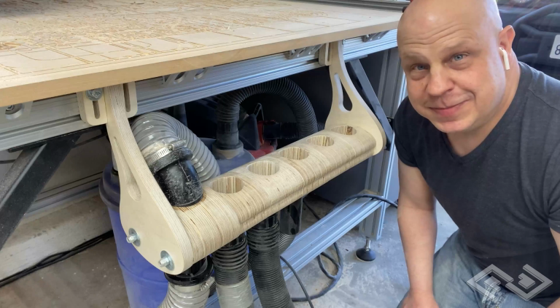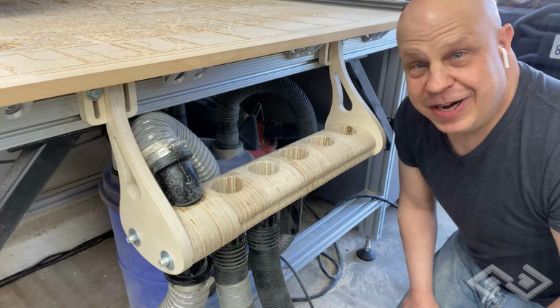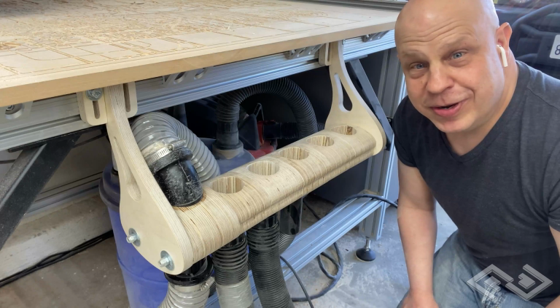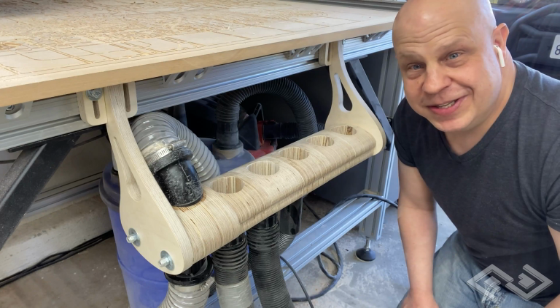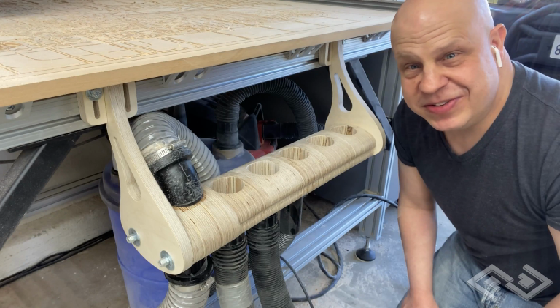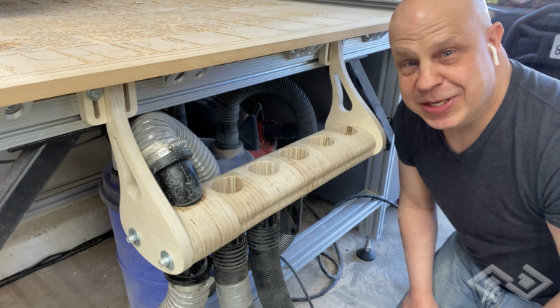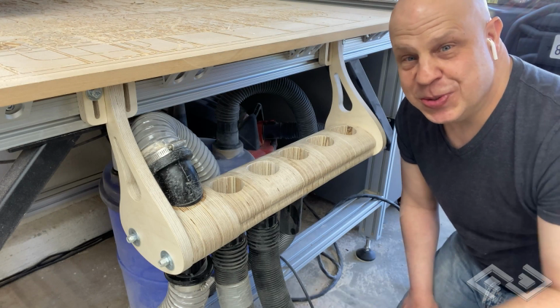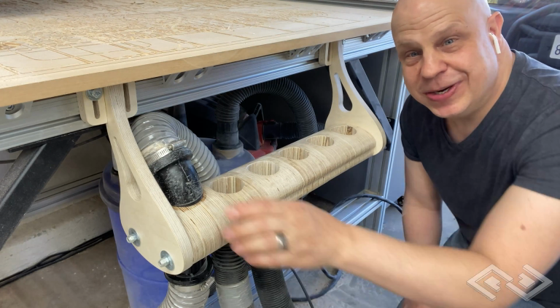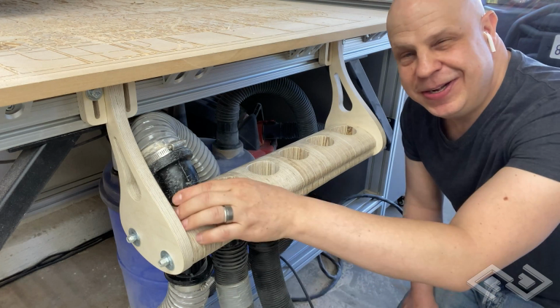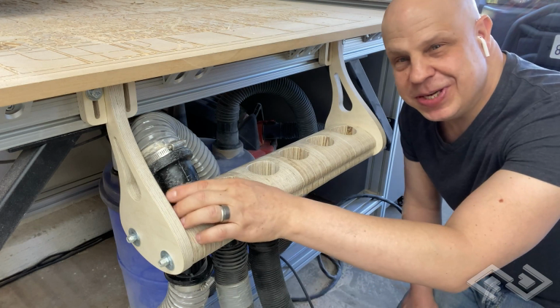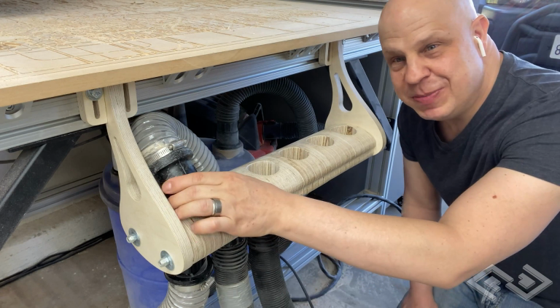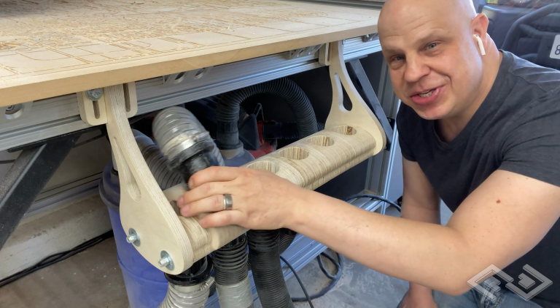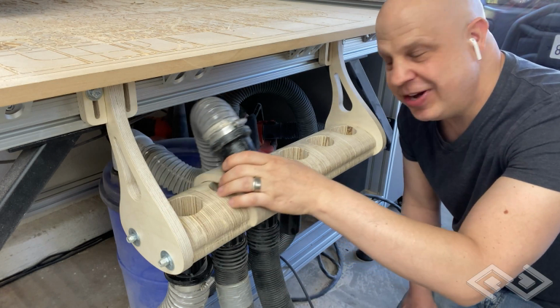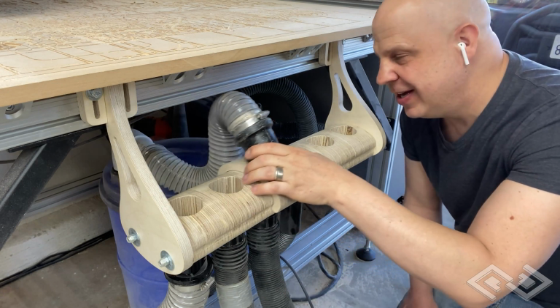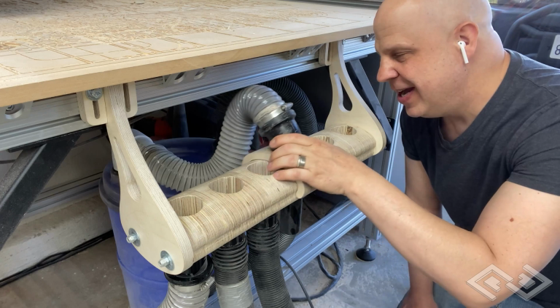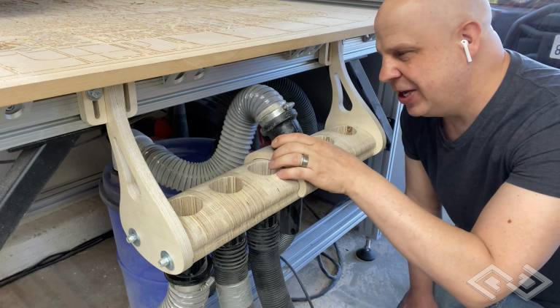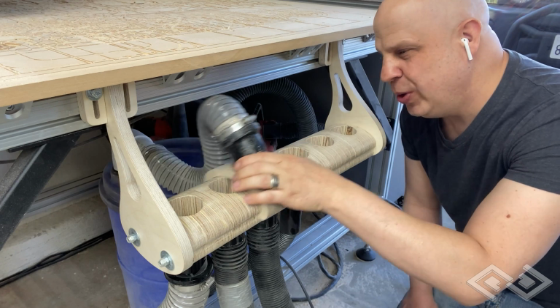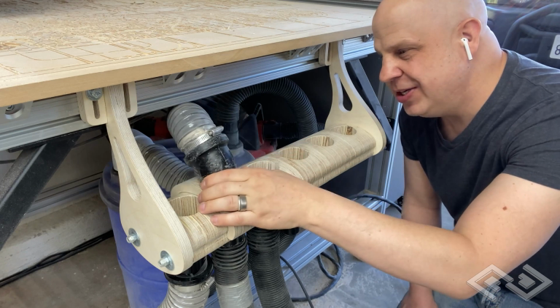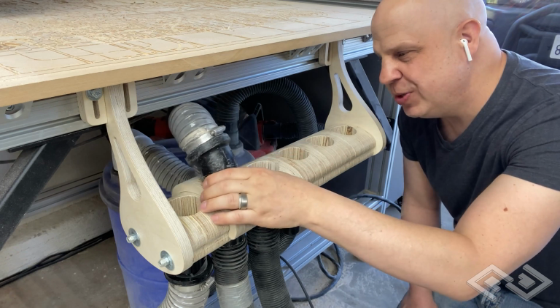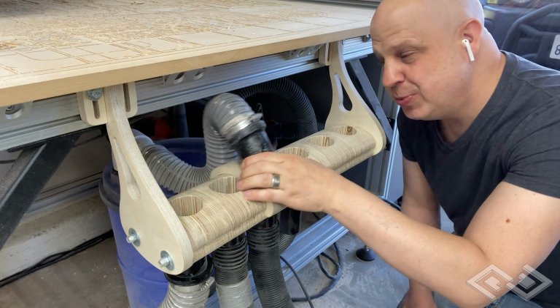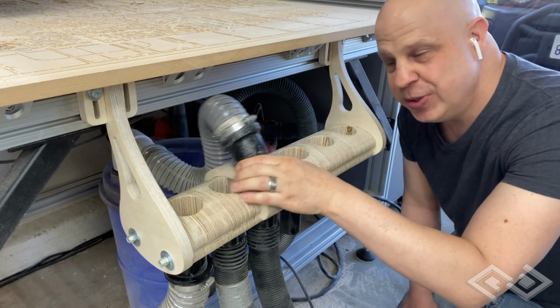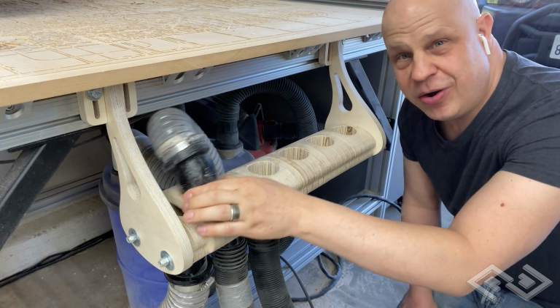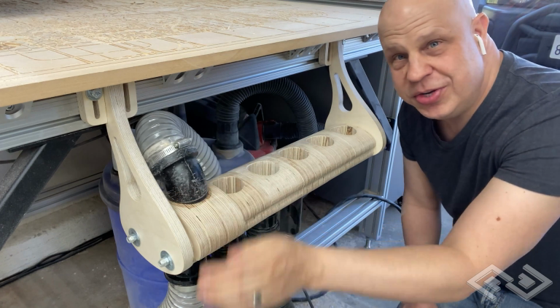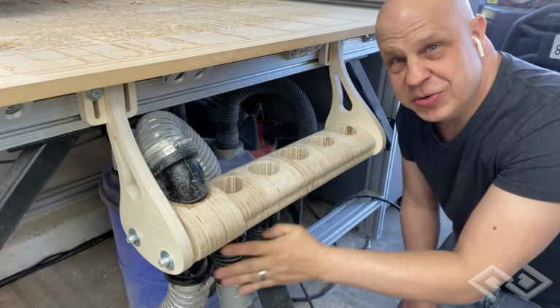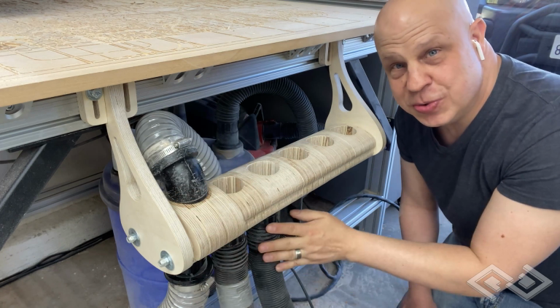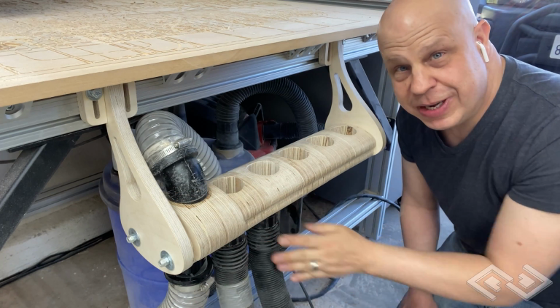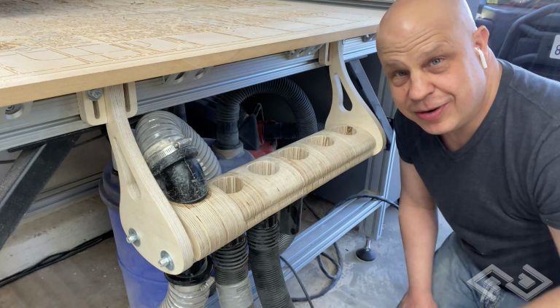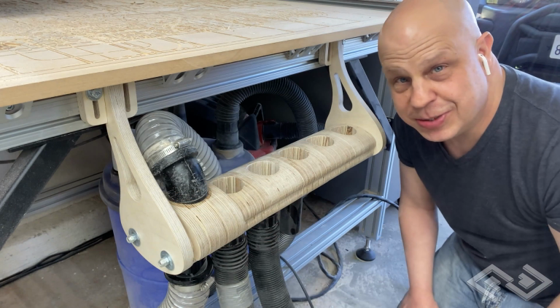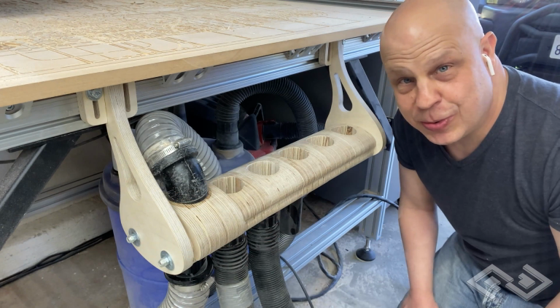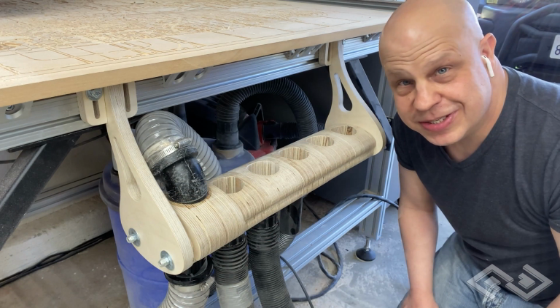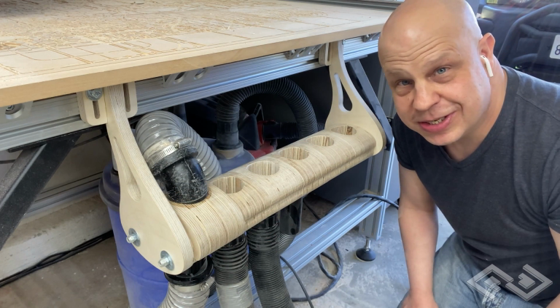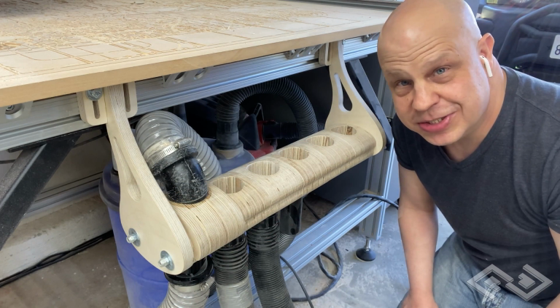Hi everyone, this is a vacuum switcher. It hooks up to my shop vac and quickly switches between all the different tools in my garage that require dust collection.